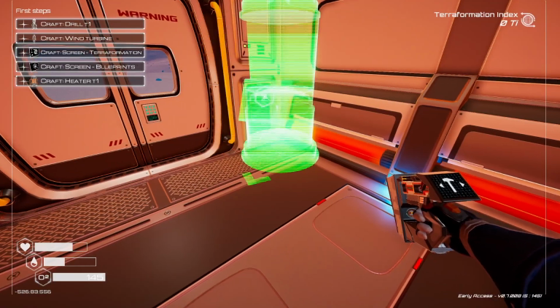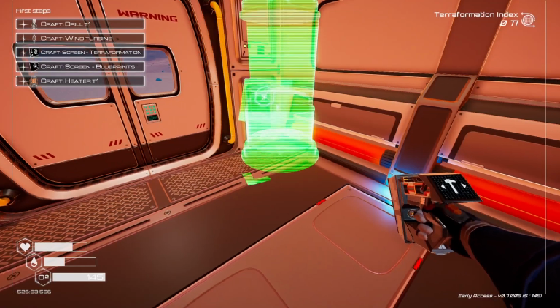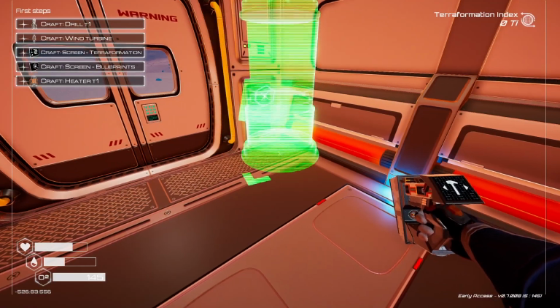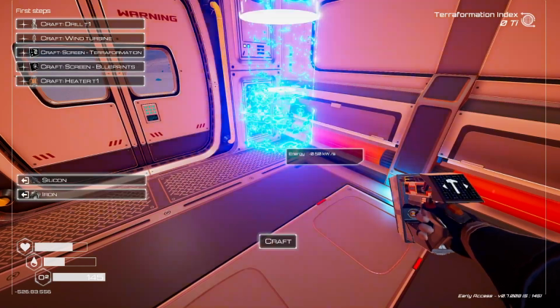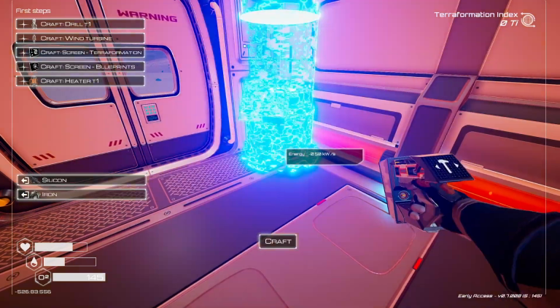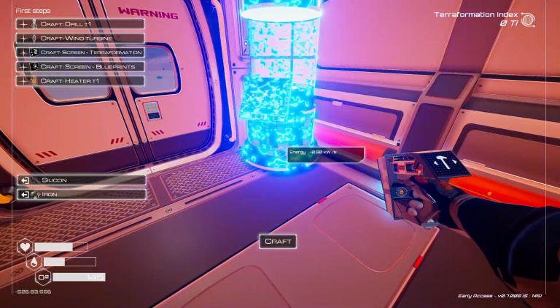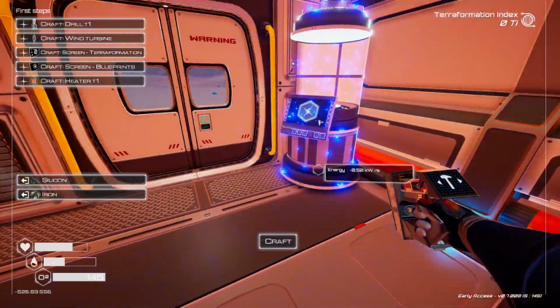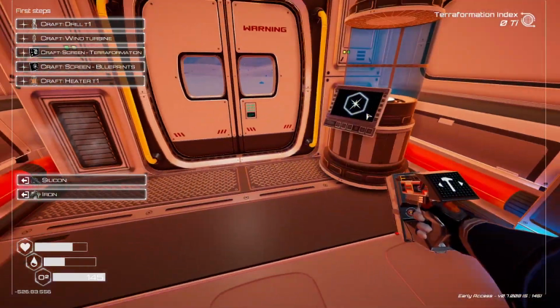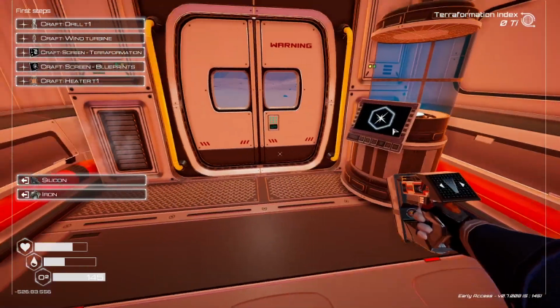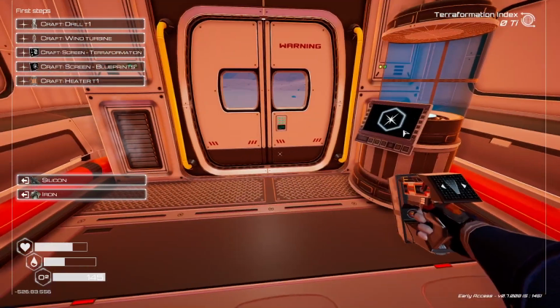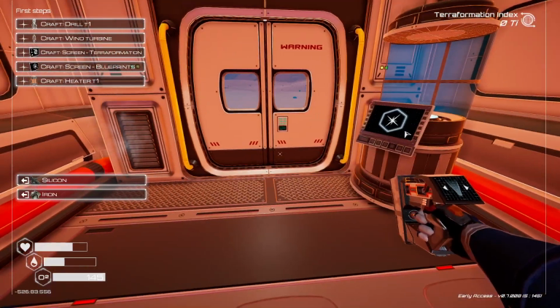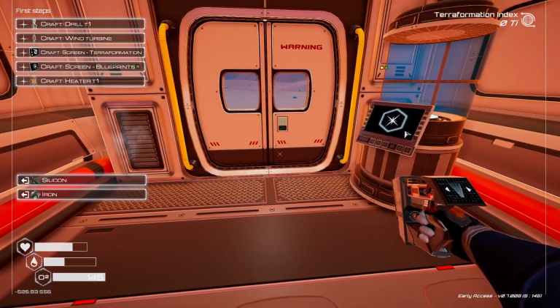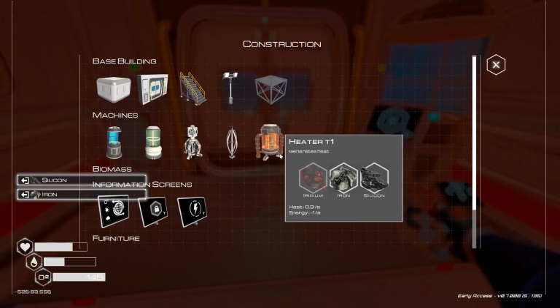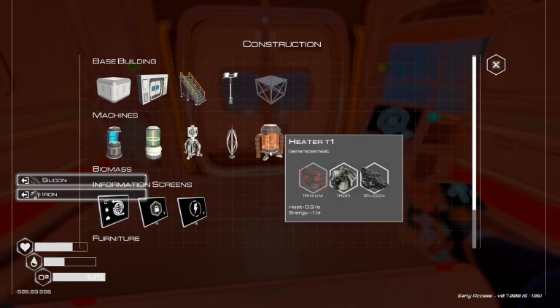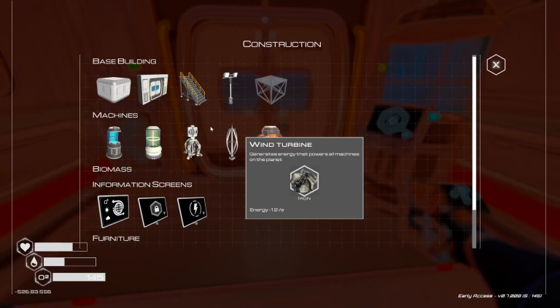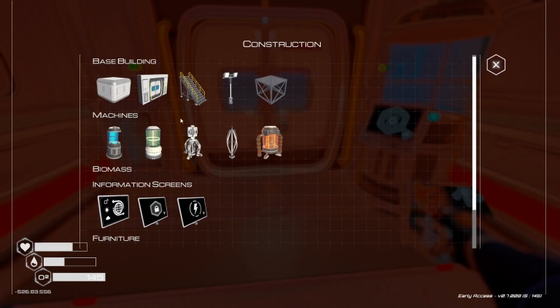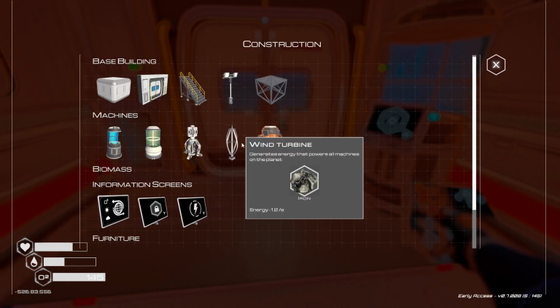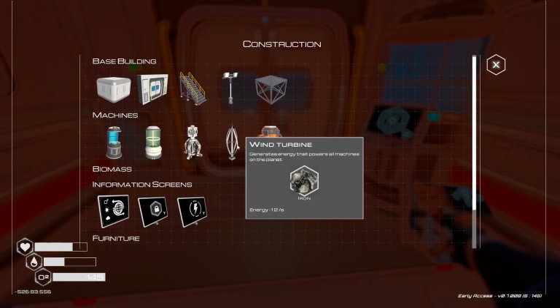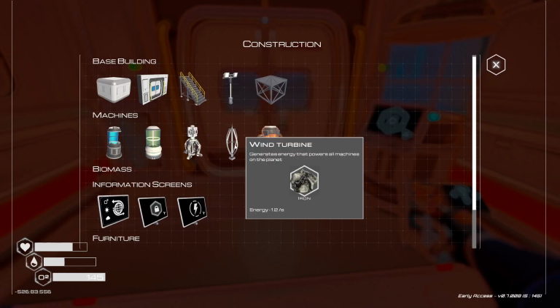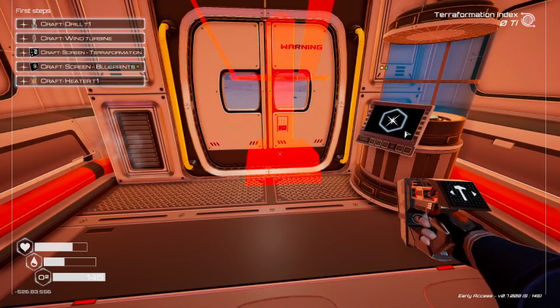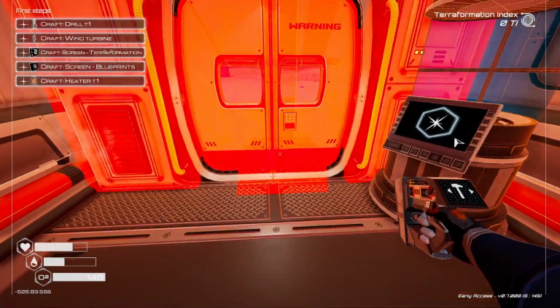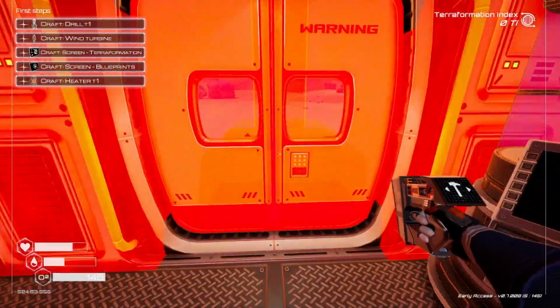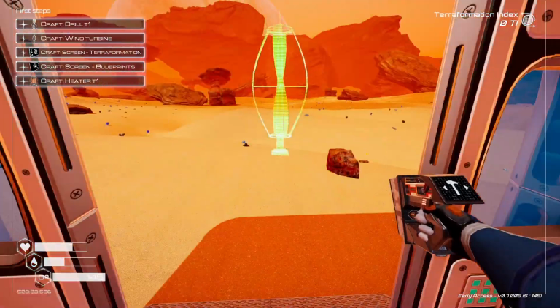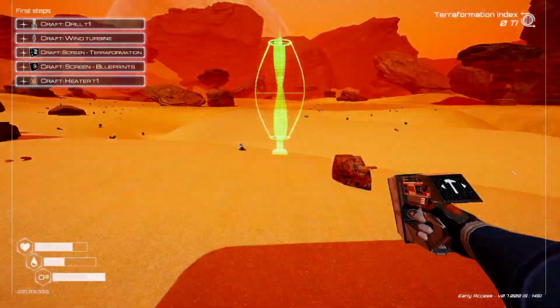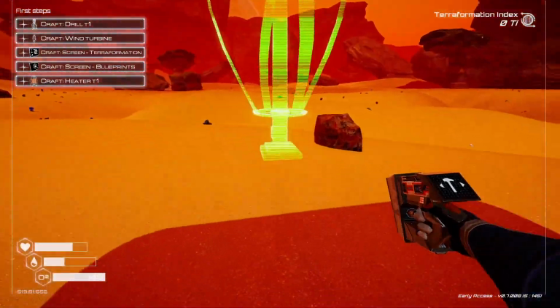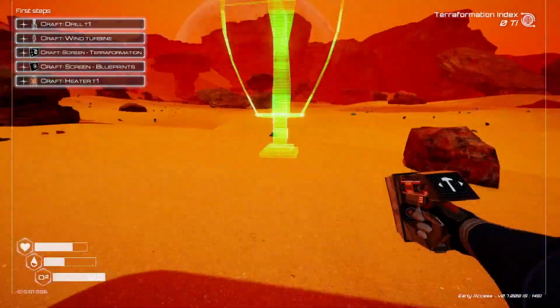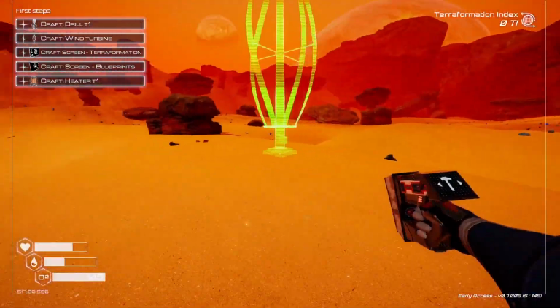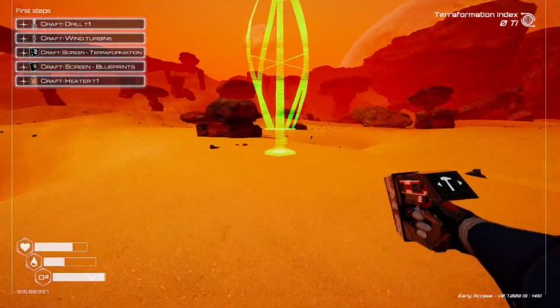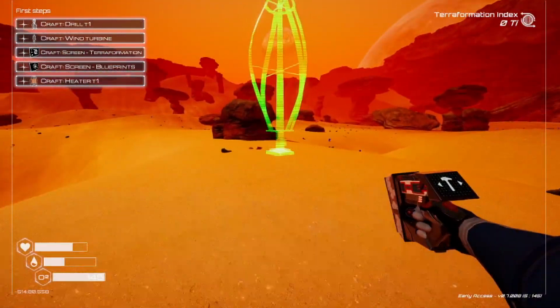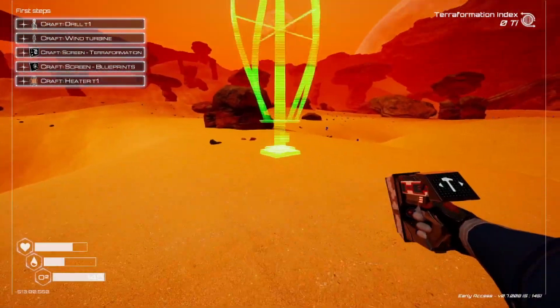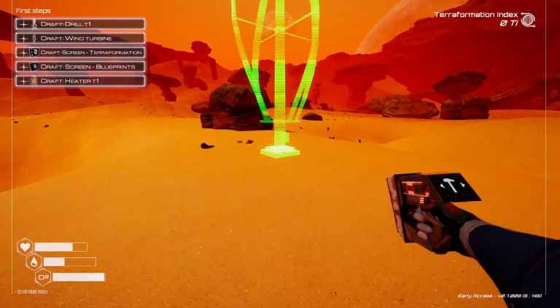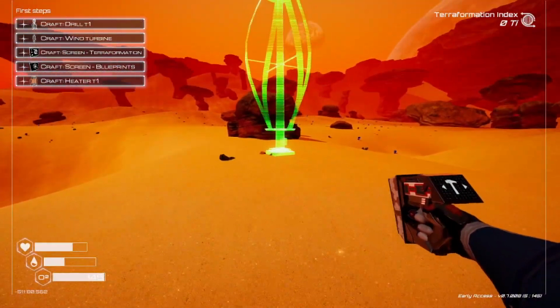Draw up the crafting station and give ourselves some power.